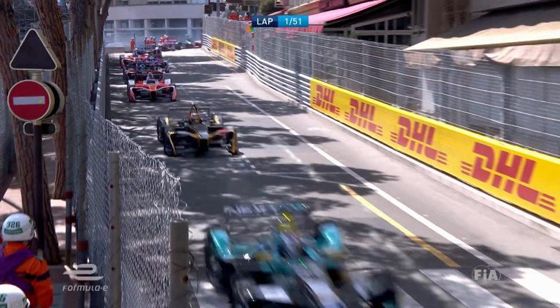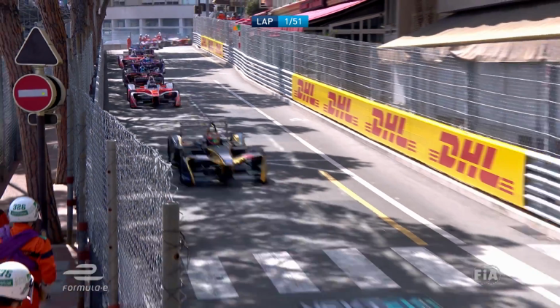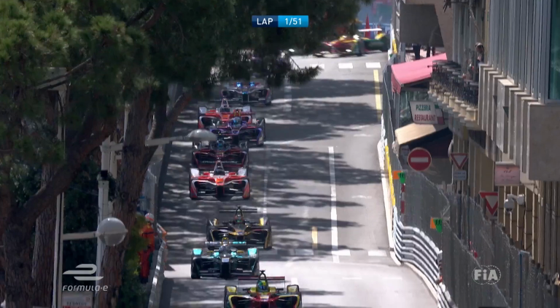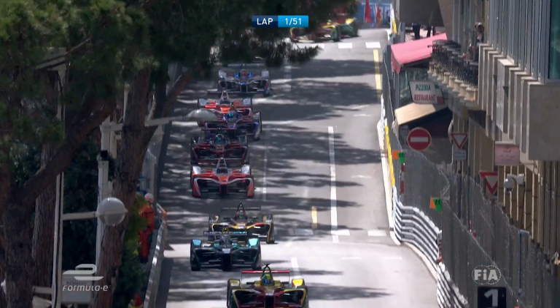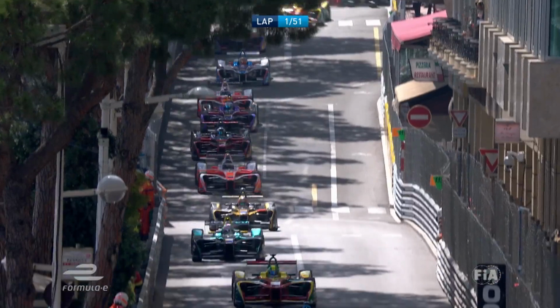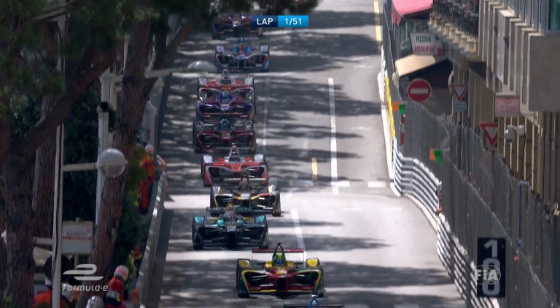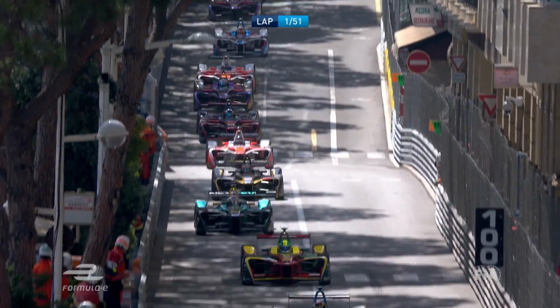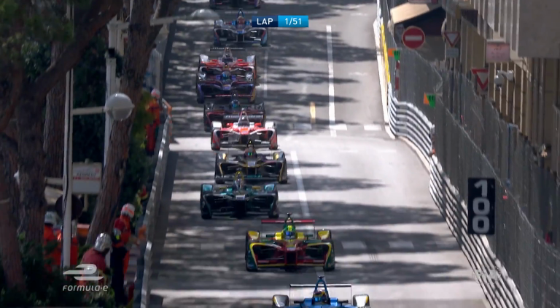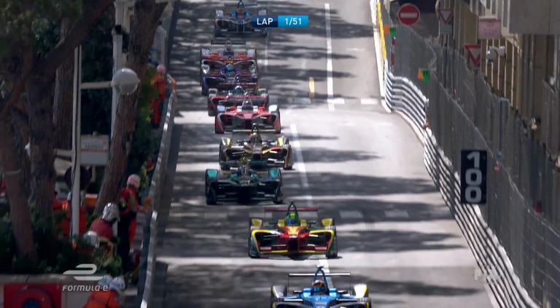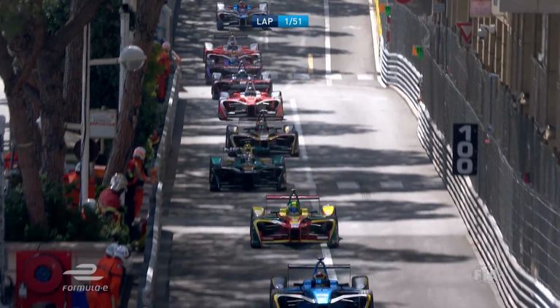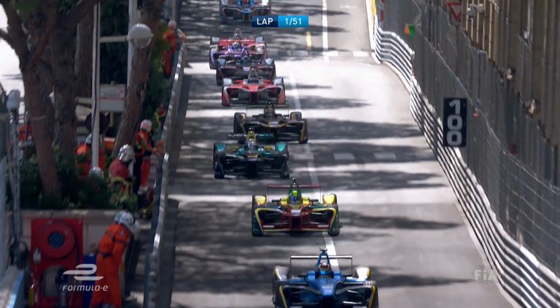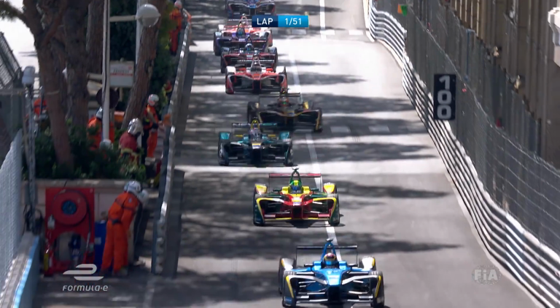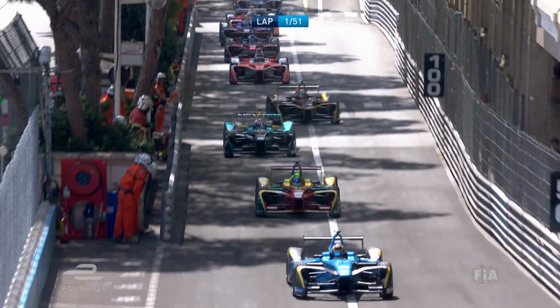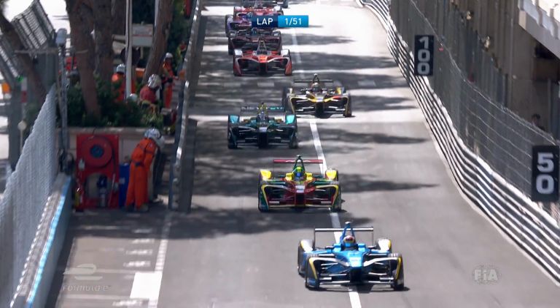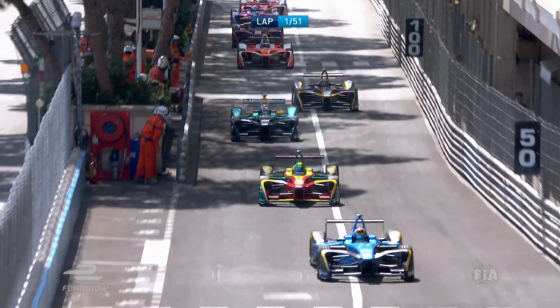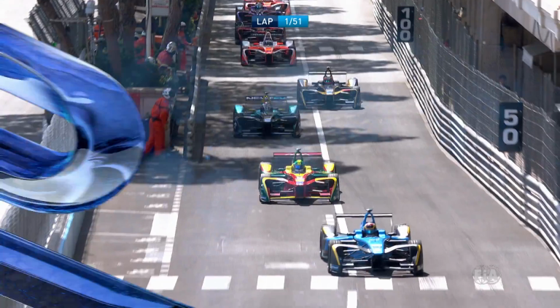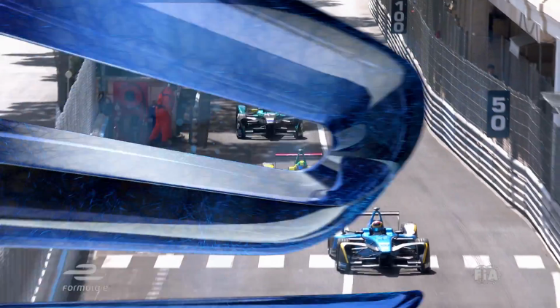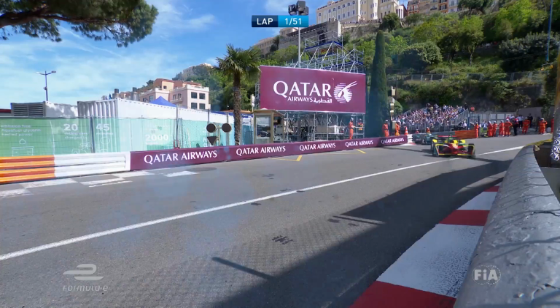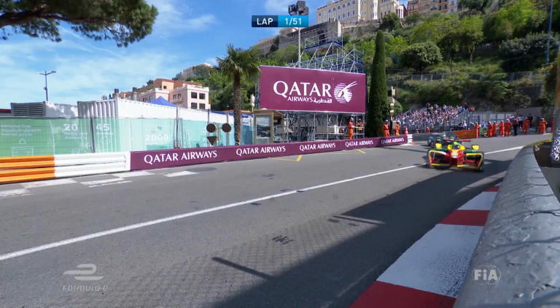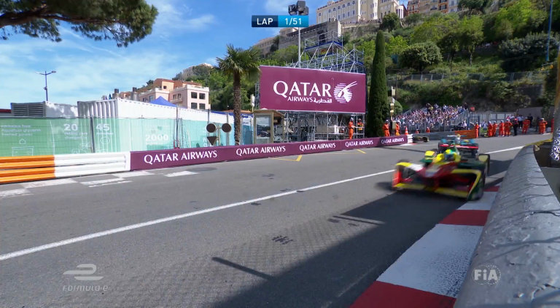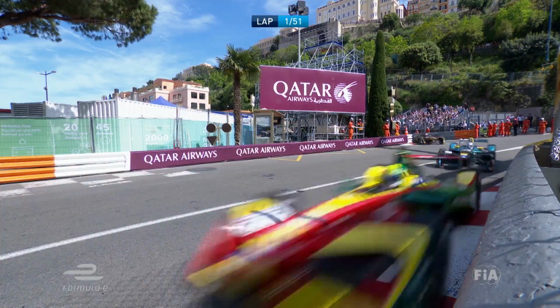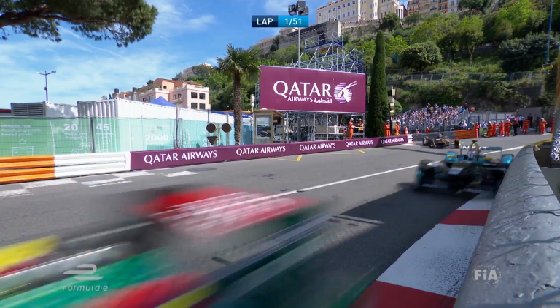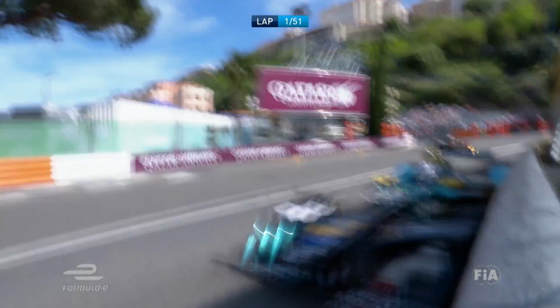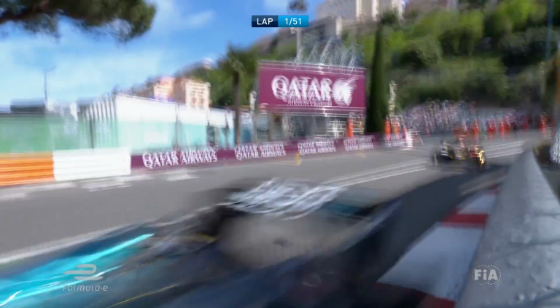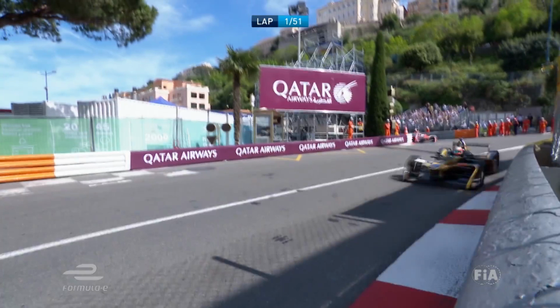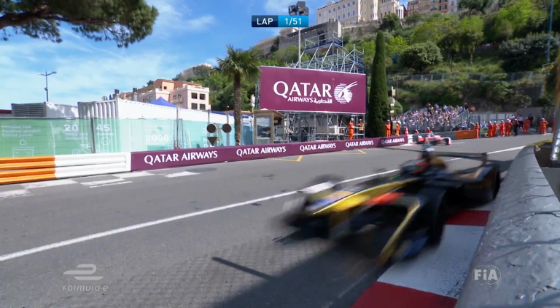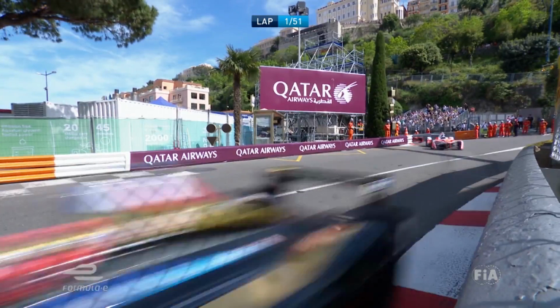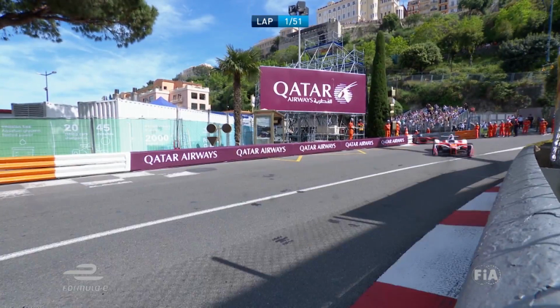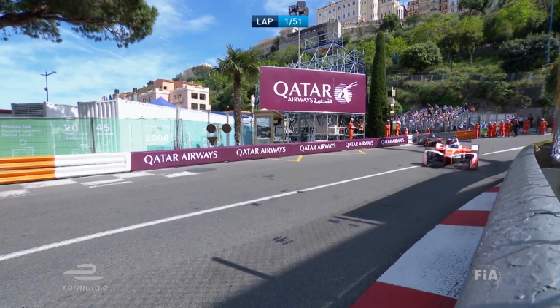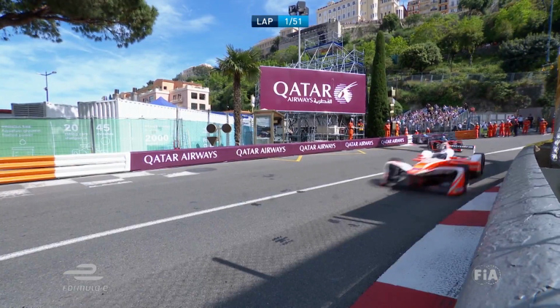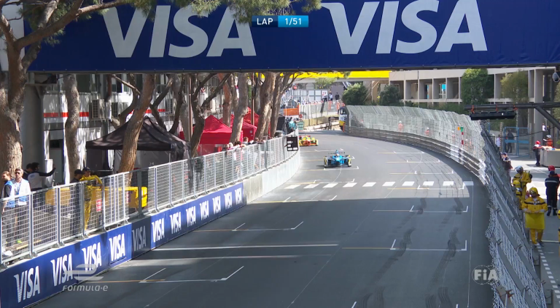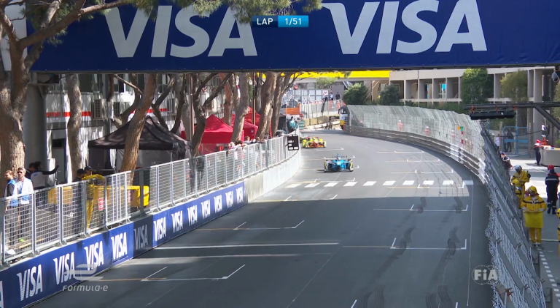There's a bit of Virgin bodywork trailing off Sam Bird's rear end. He's got Nelson Piquet Jr. all over the back of him — Piquet in the barriers.